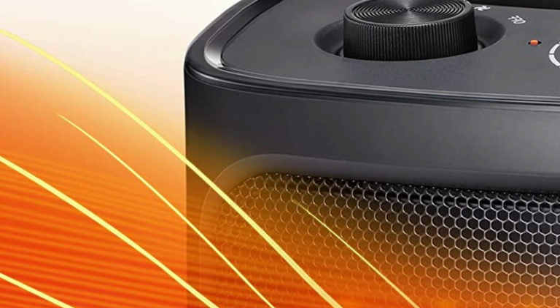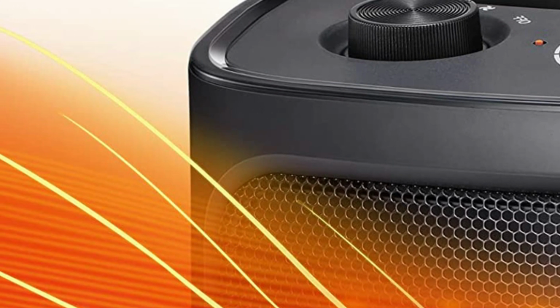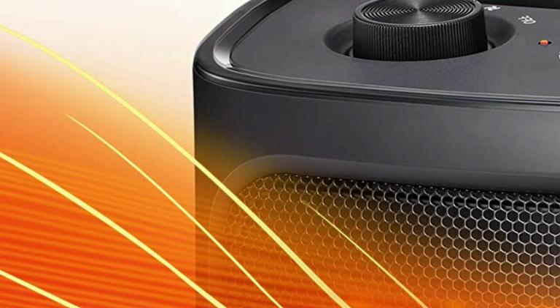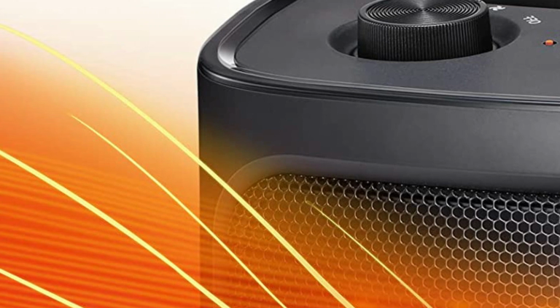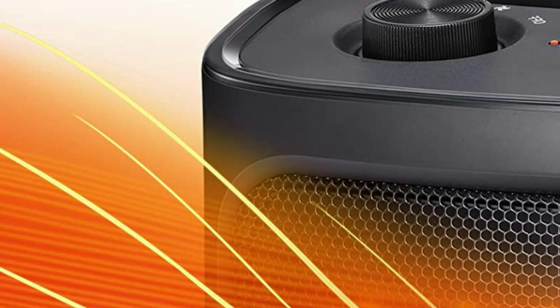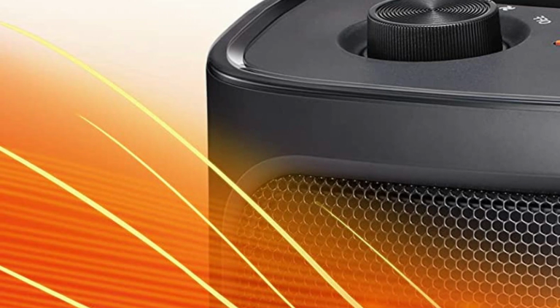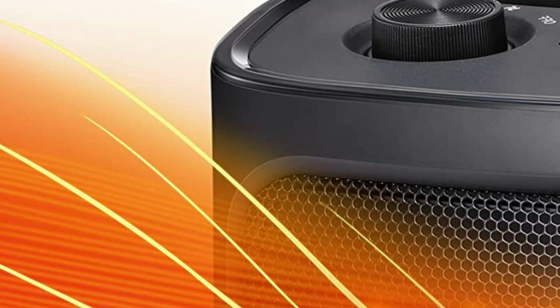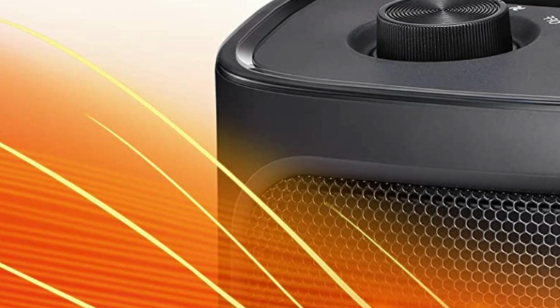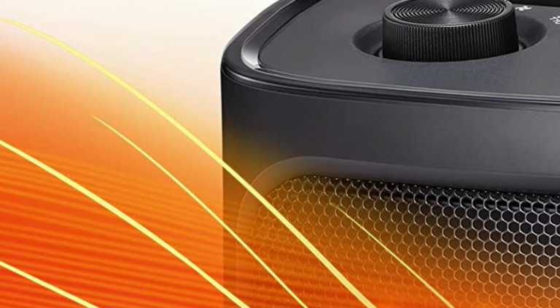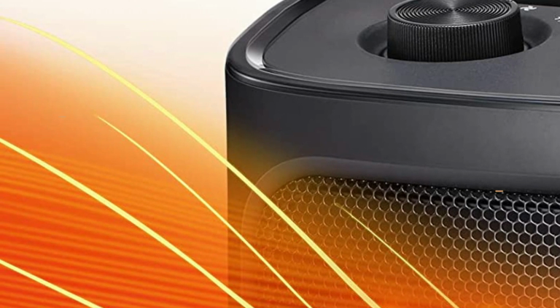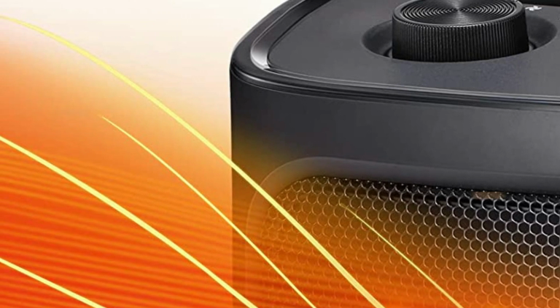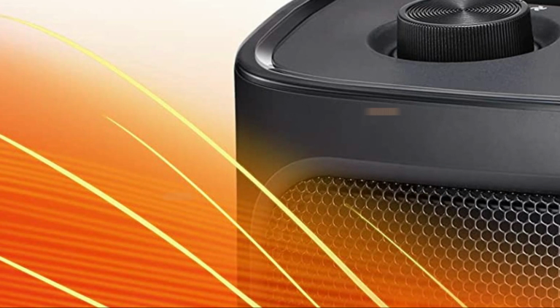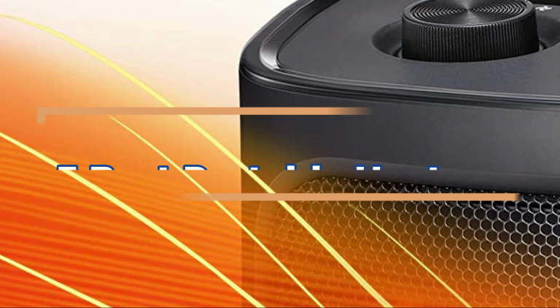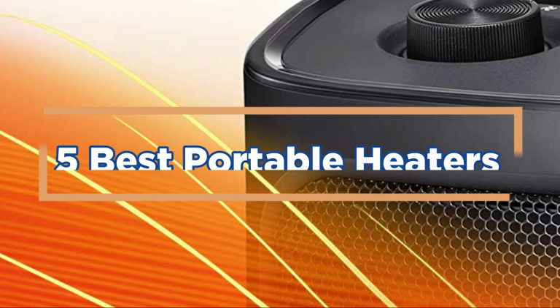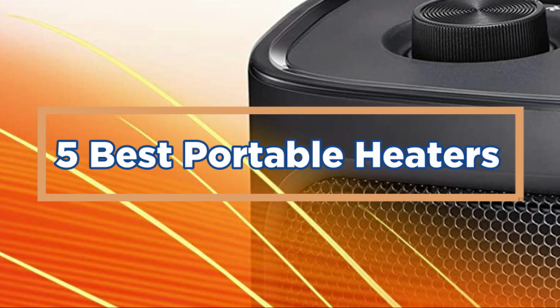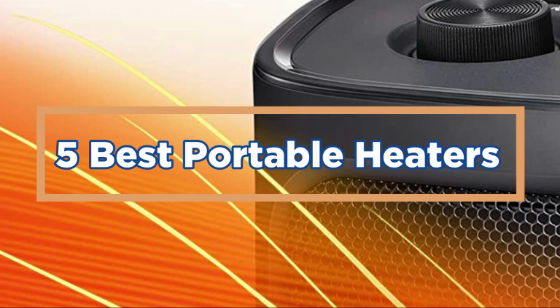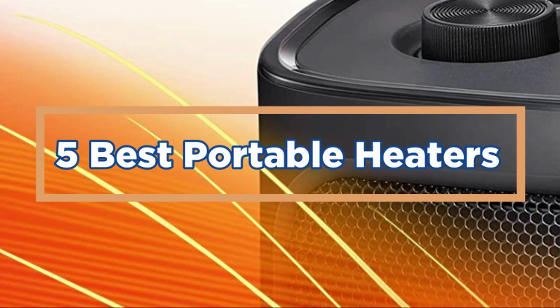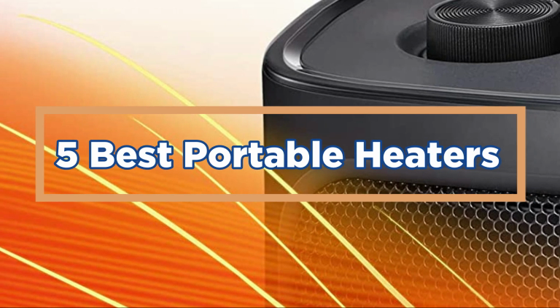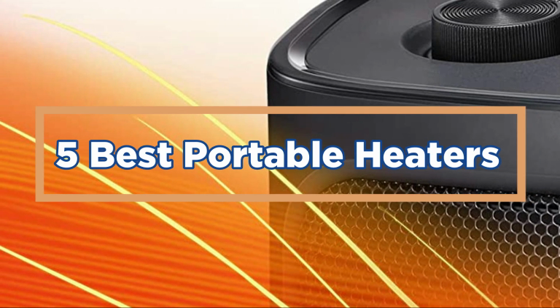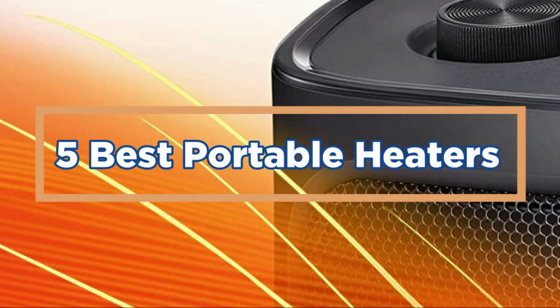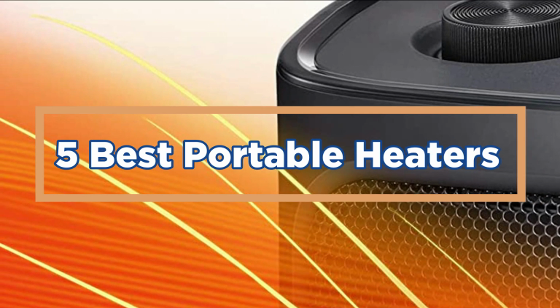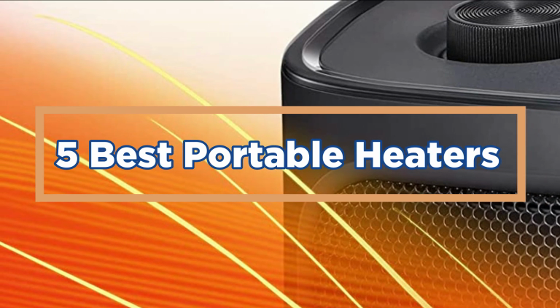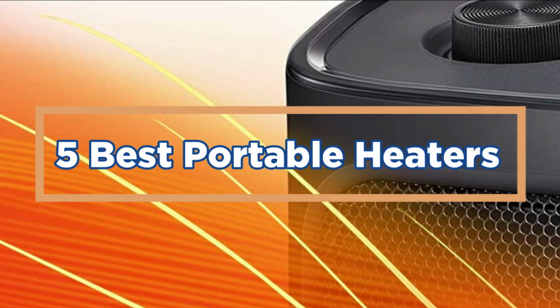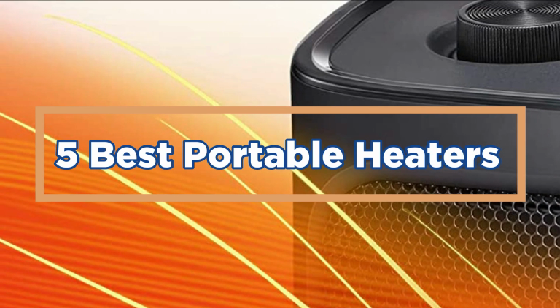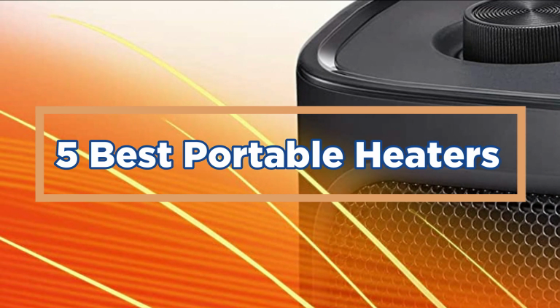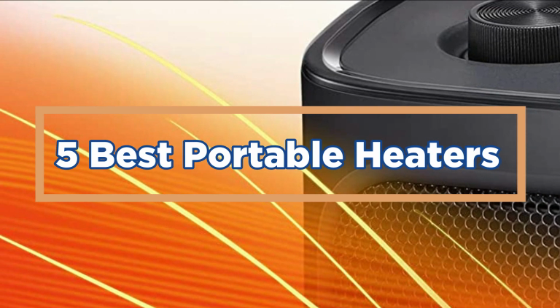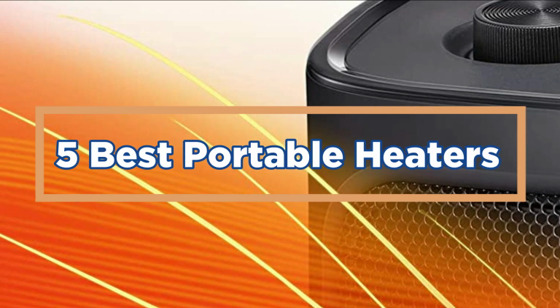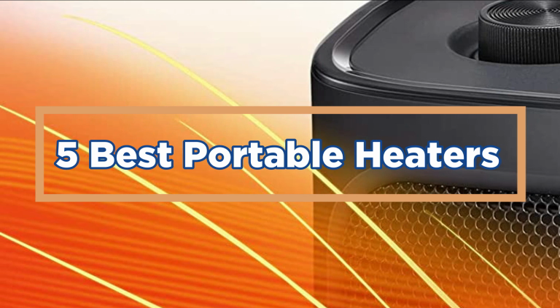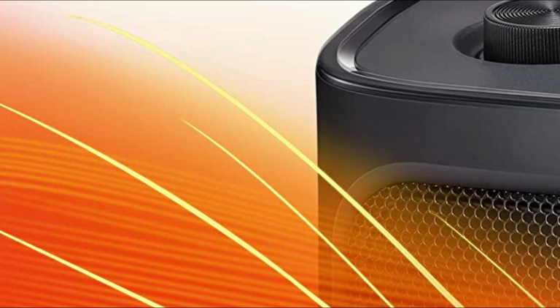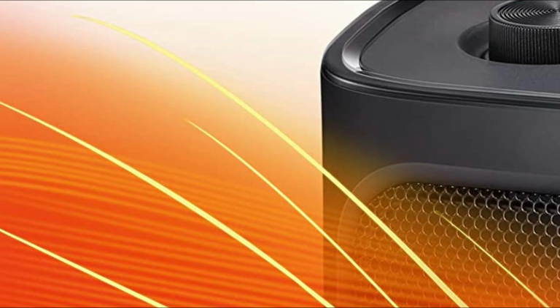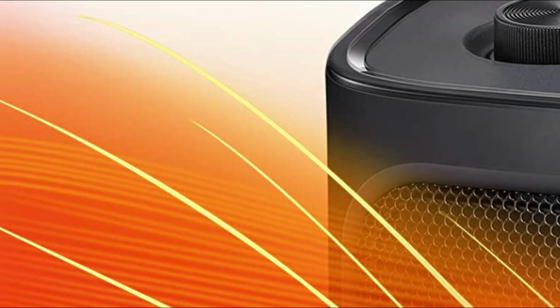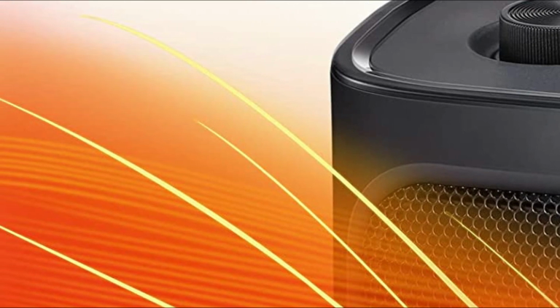In today's video, we will show you the top 5 best portable heaters. So, let's get started.